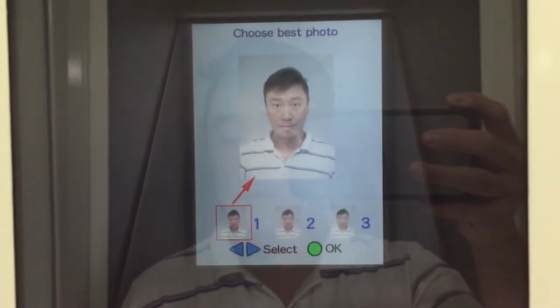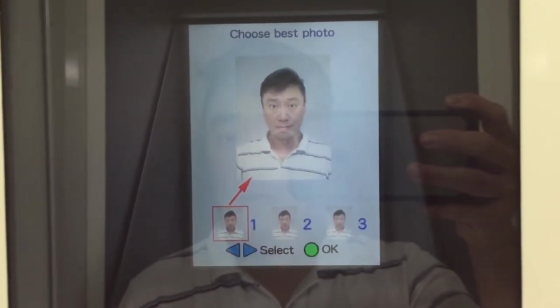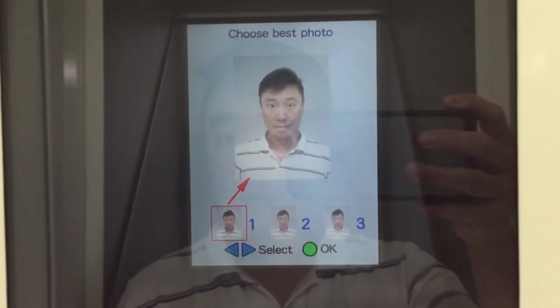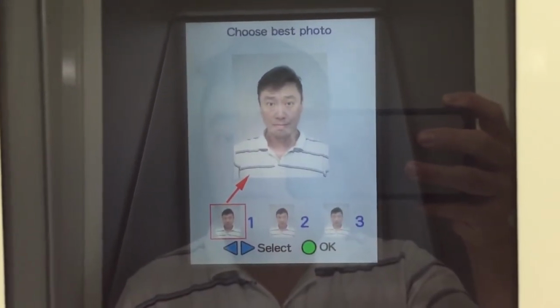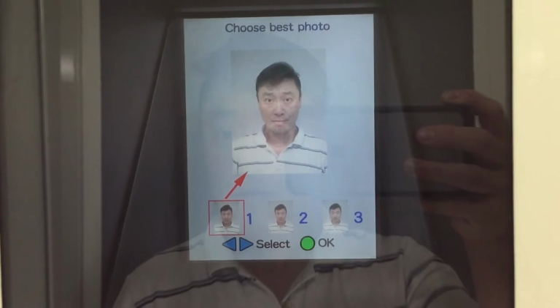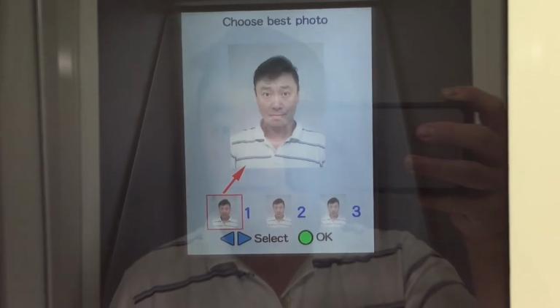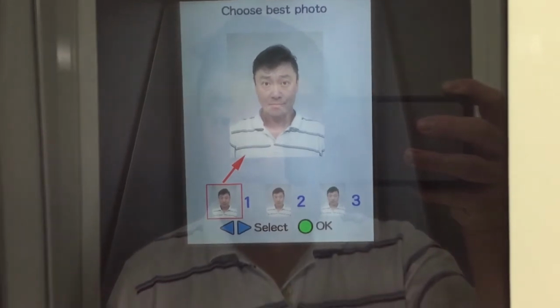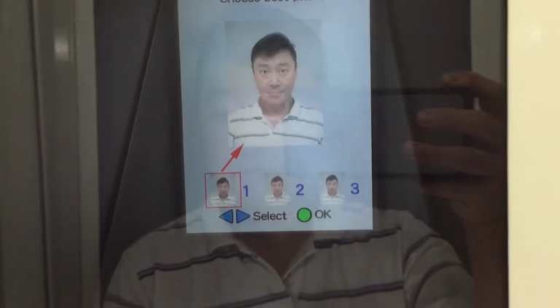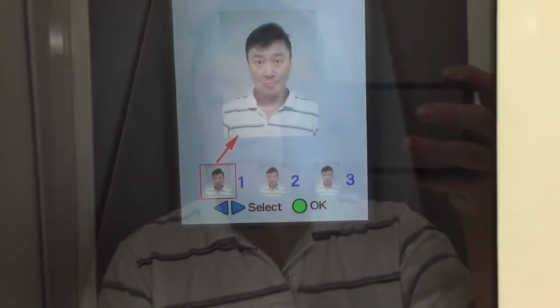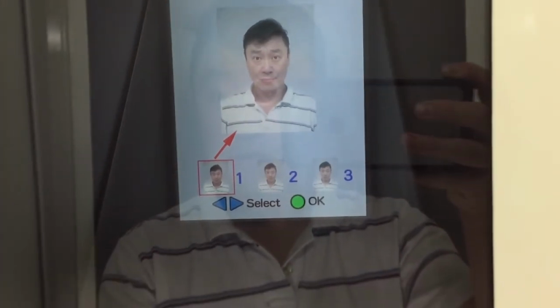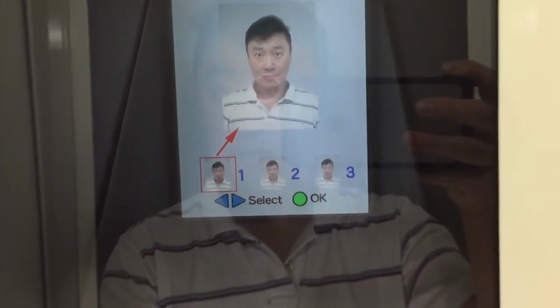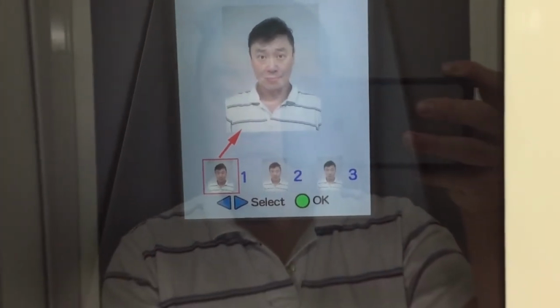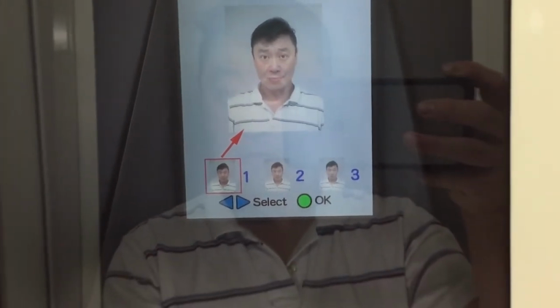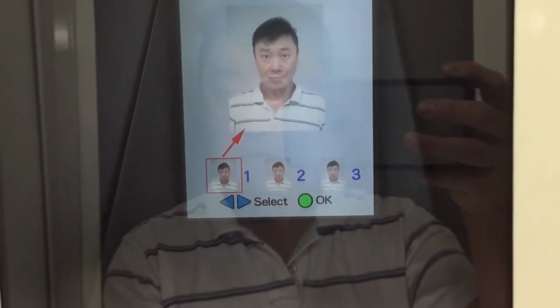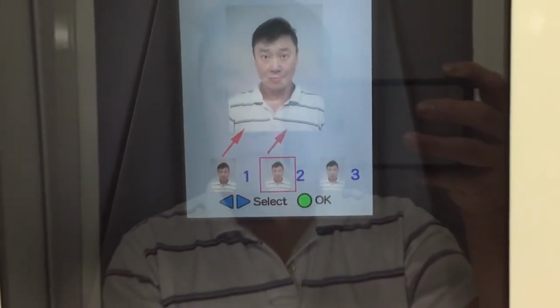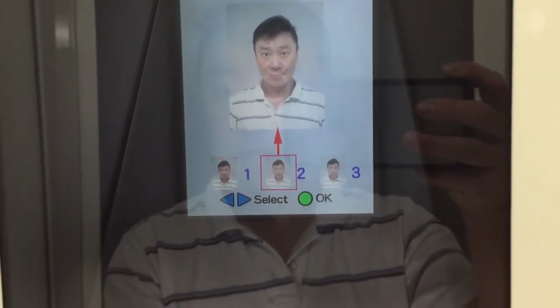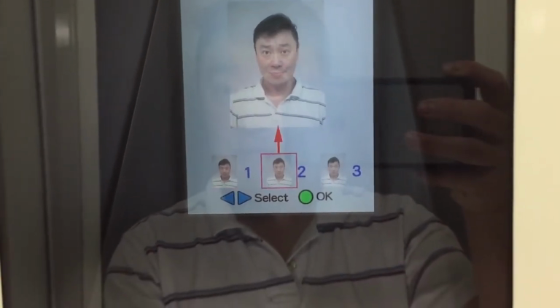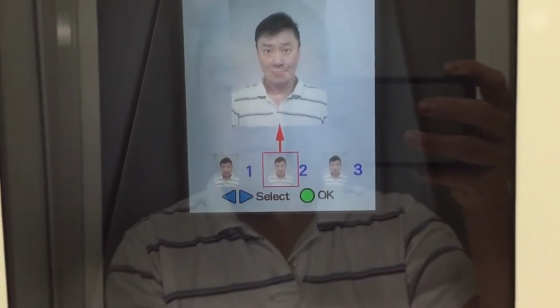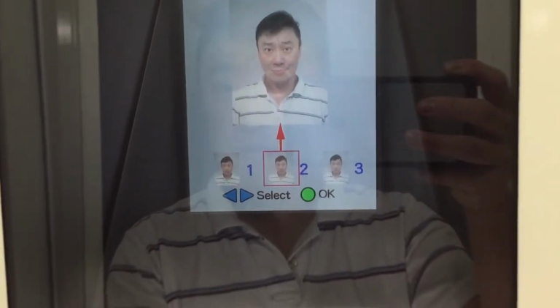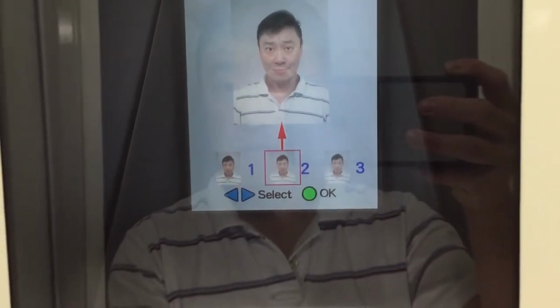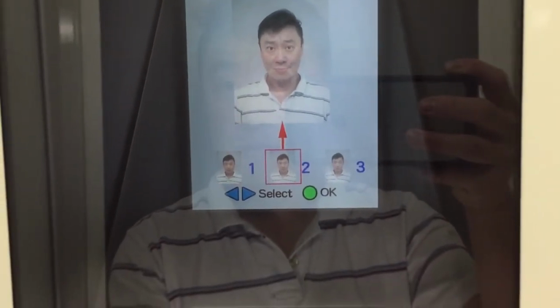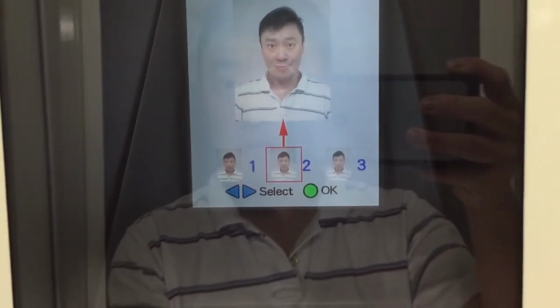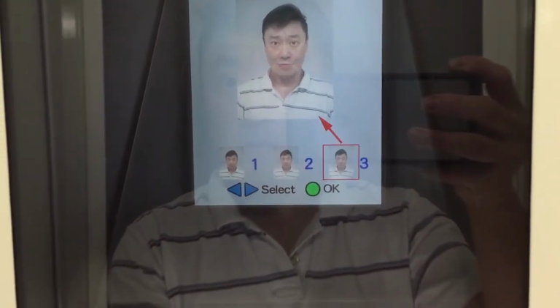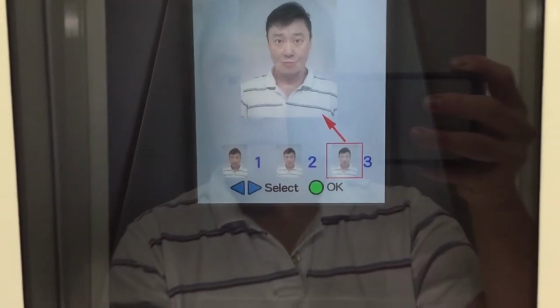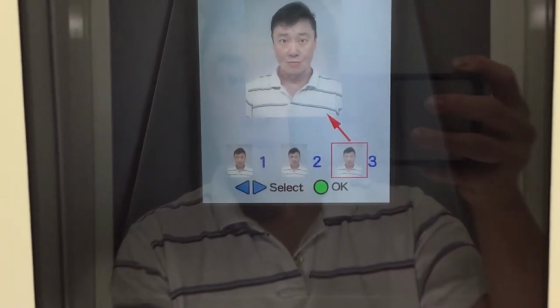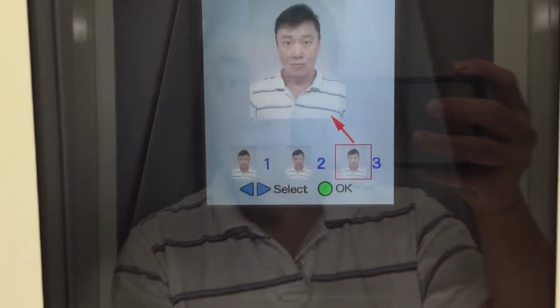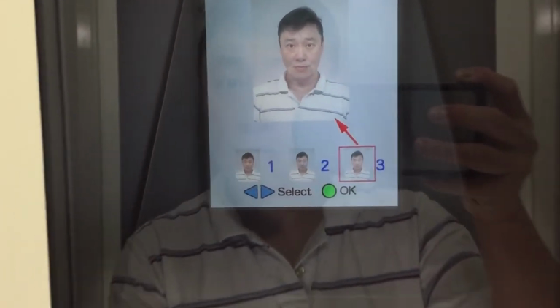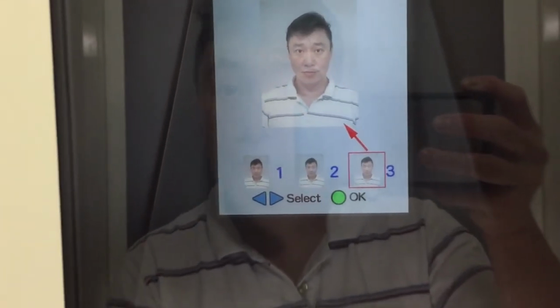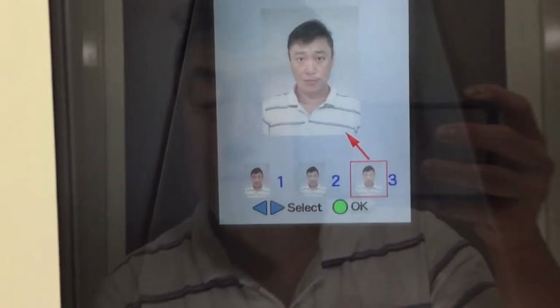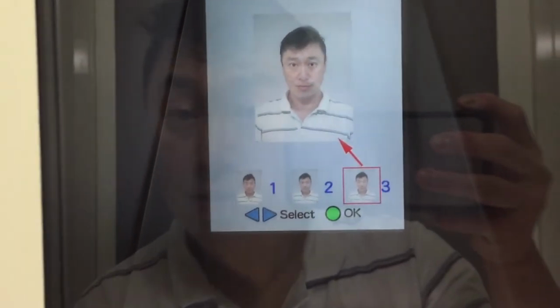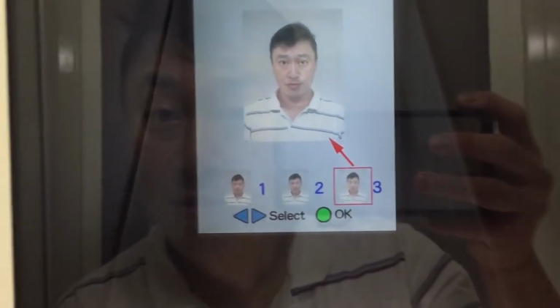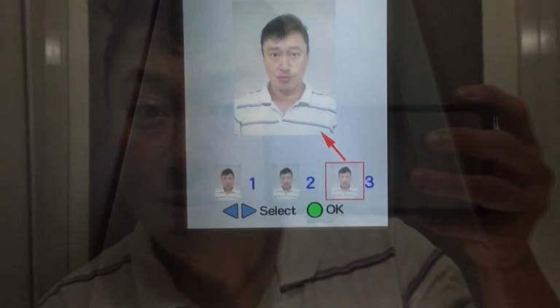Next, use the blue button to choose the best photo and then press the green button.